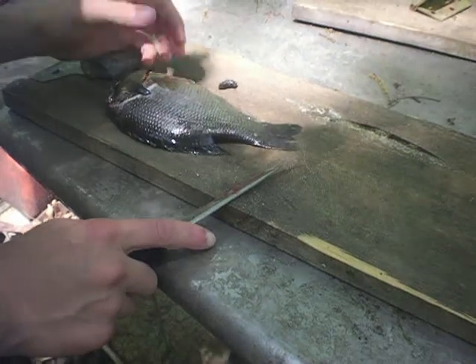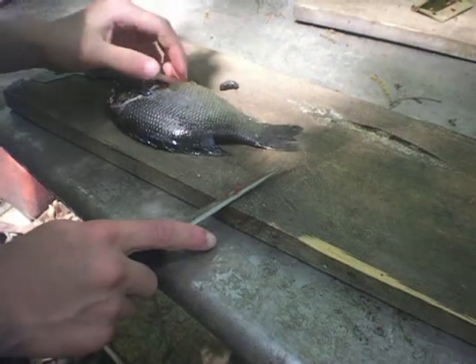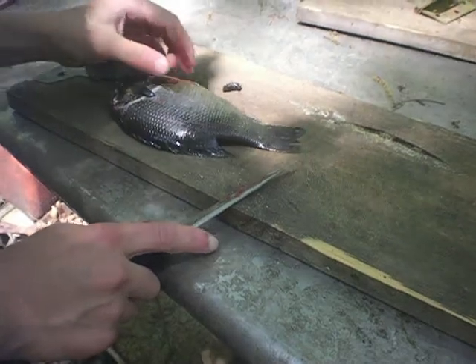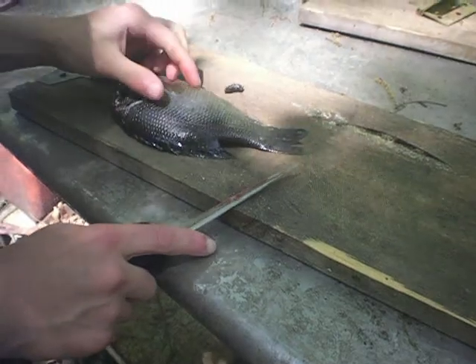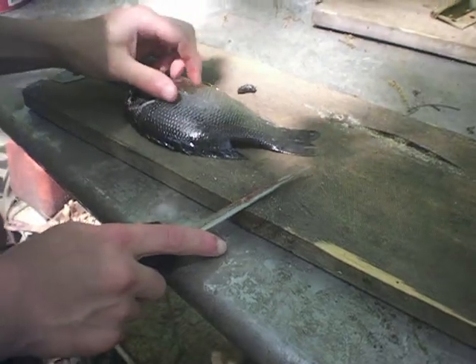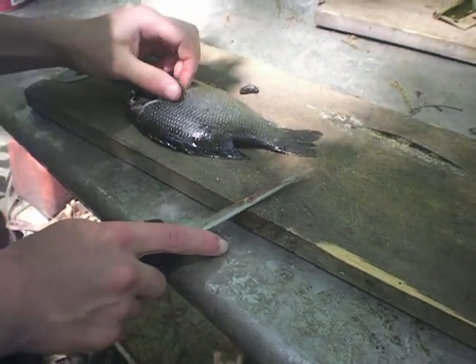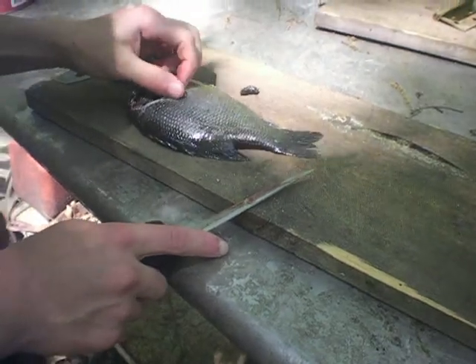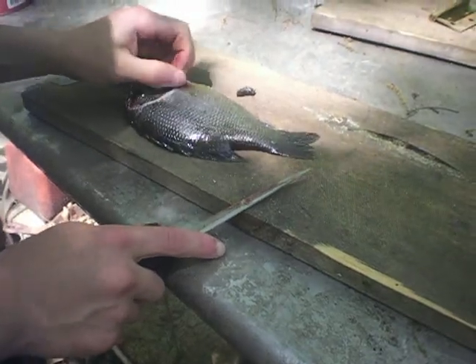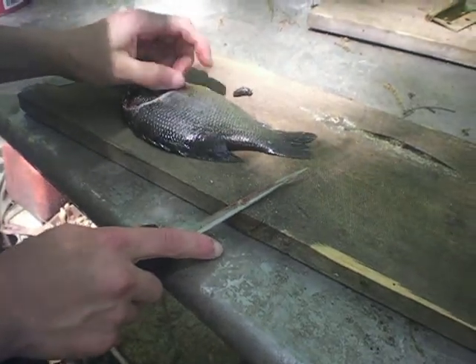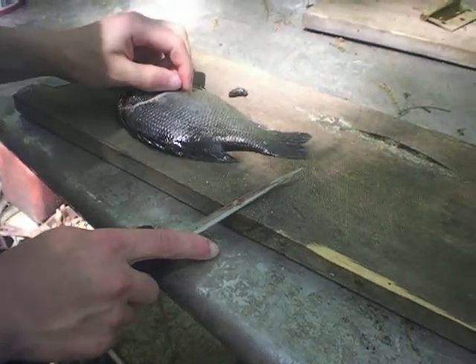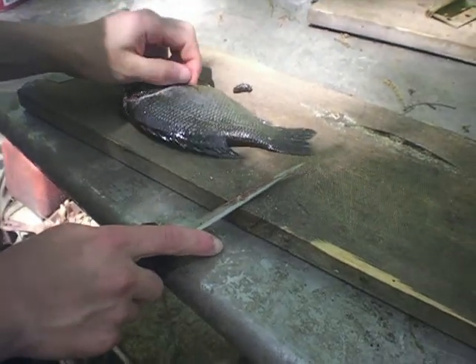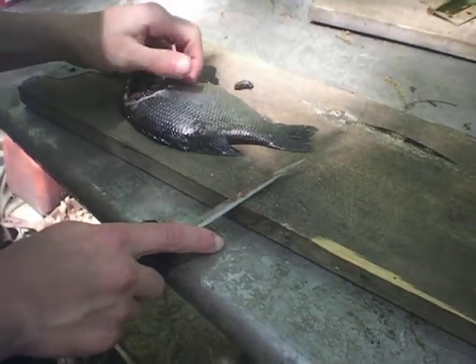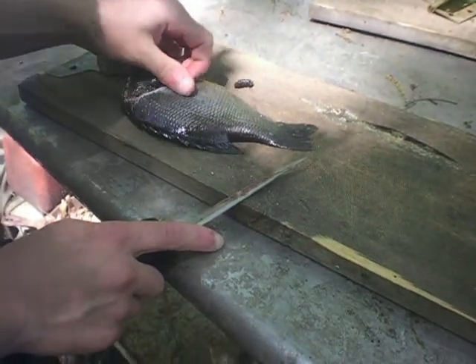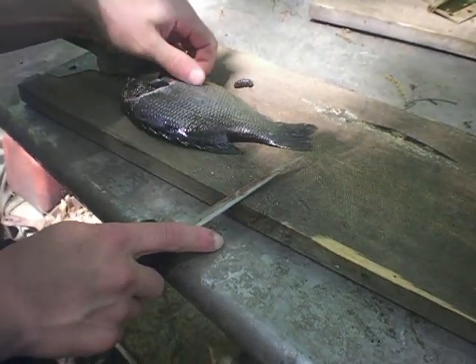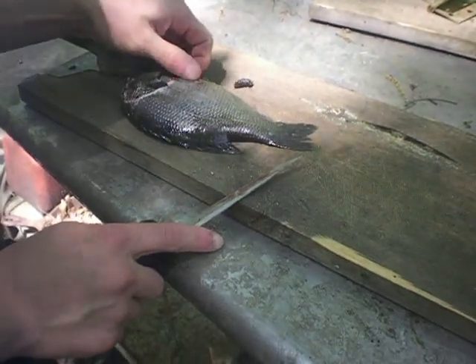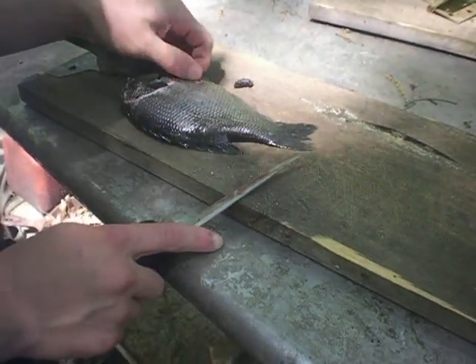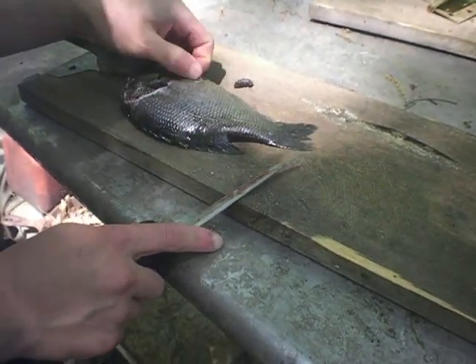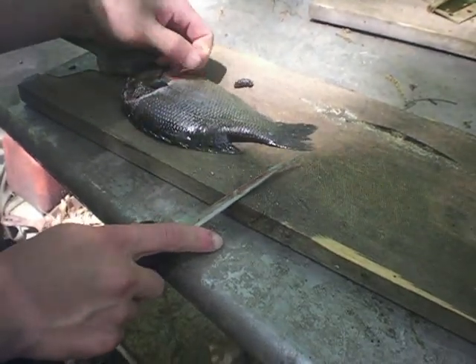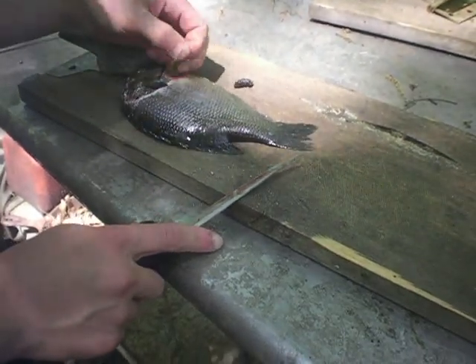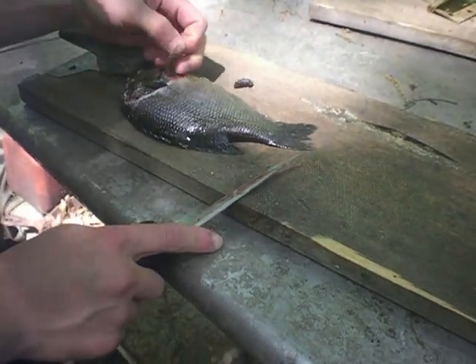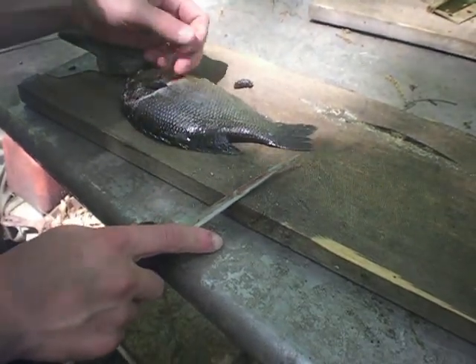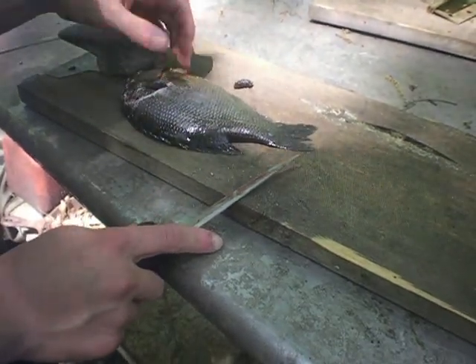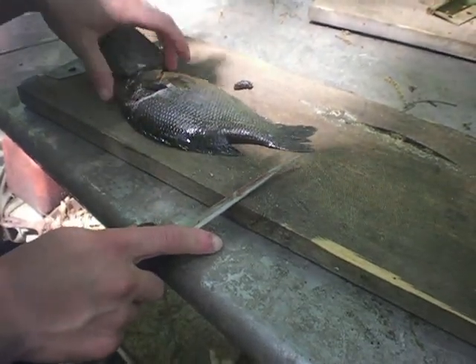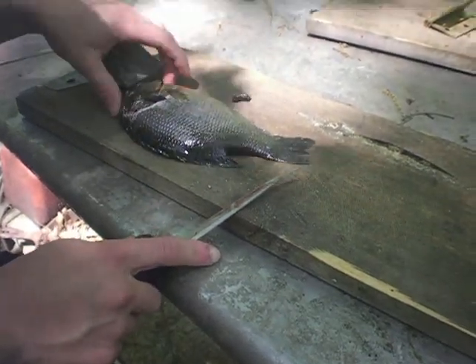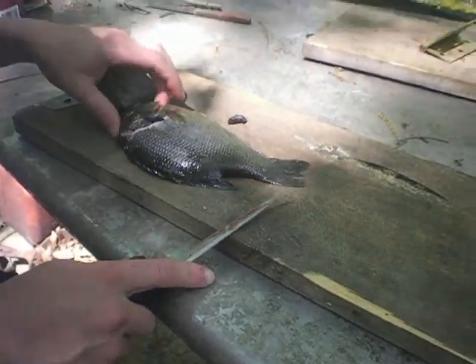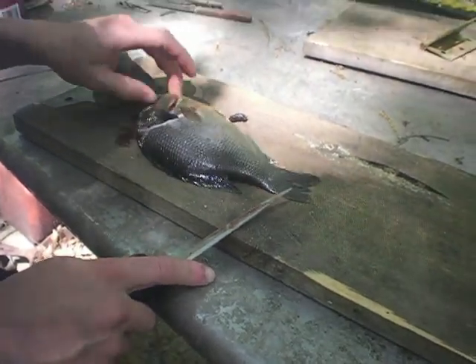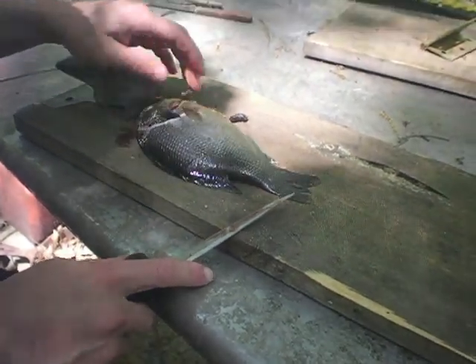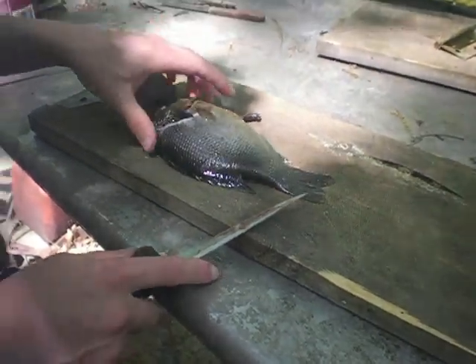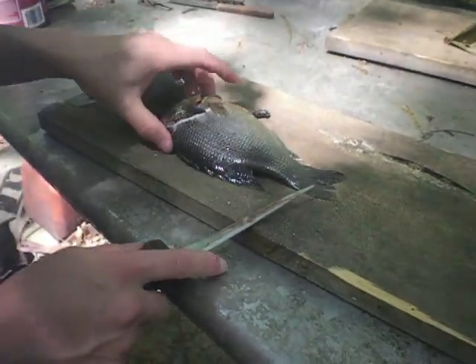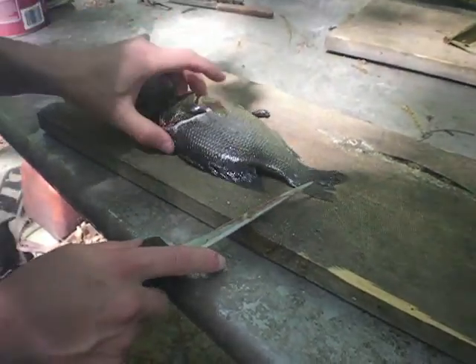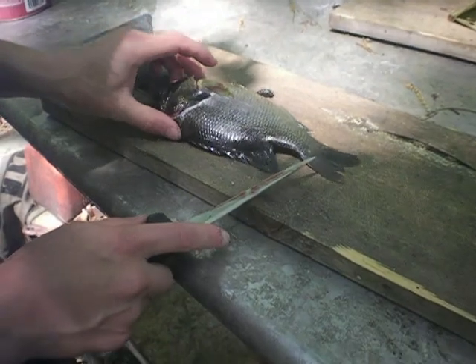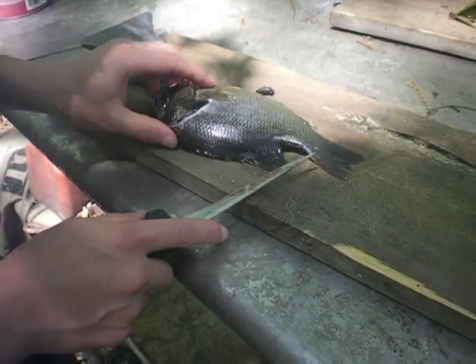We're going to be showing you how to fillet a sunfish or a panfish.